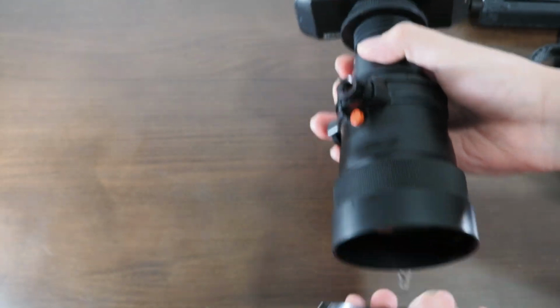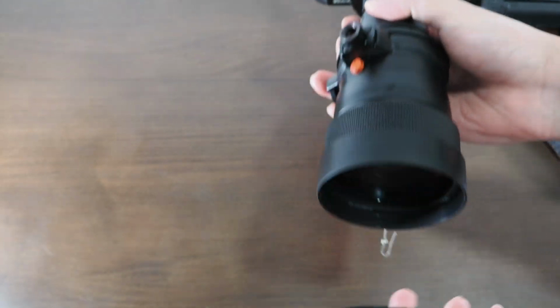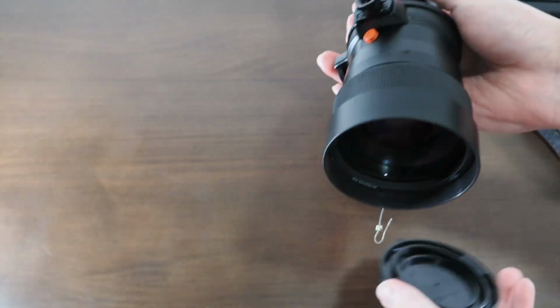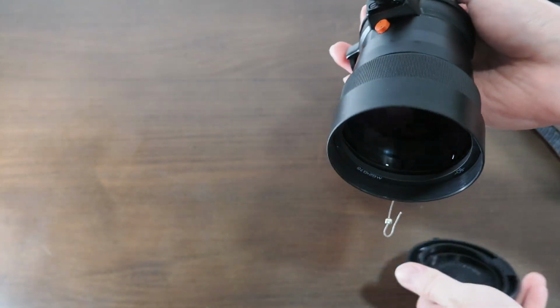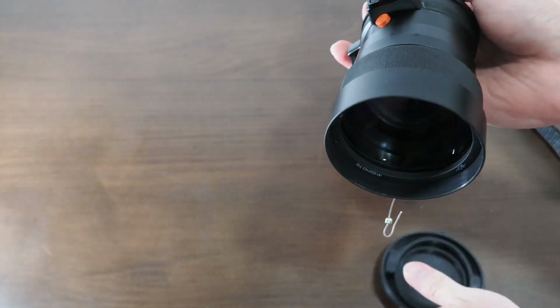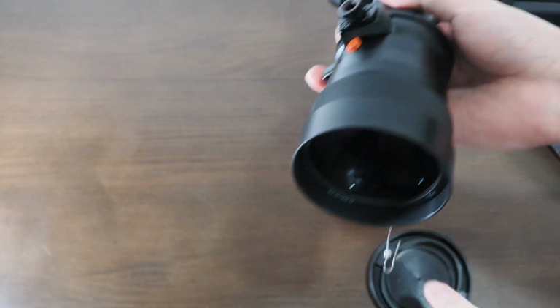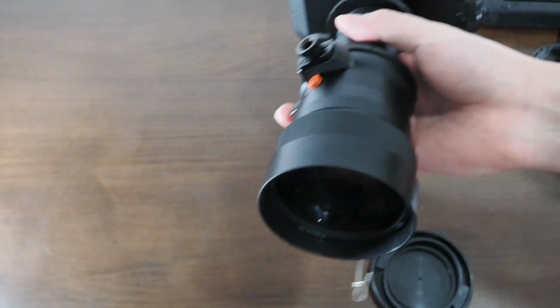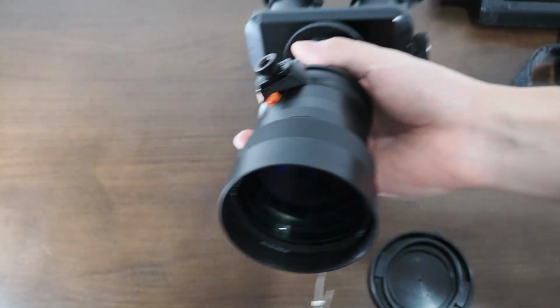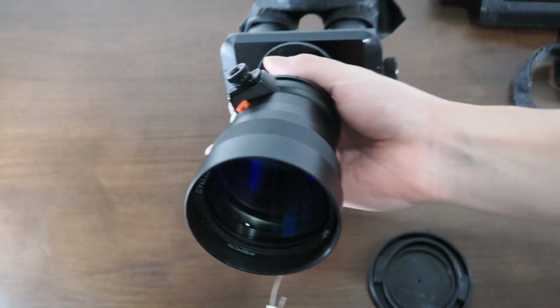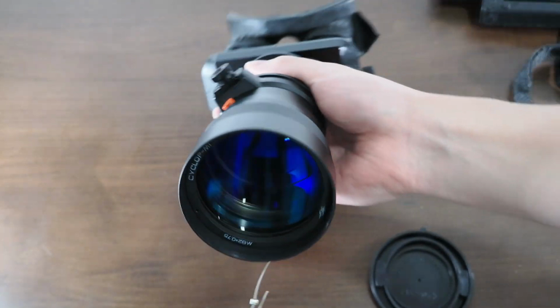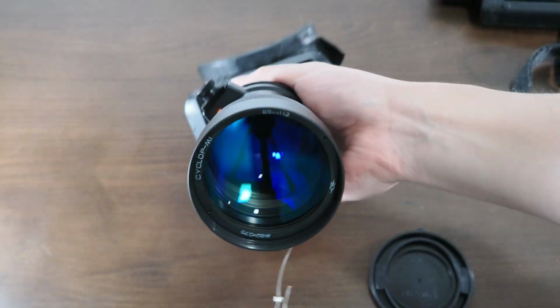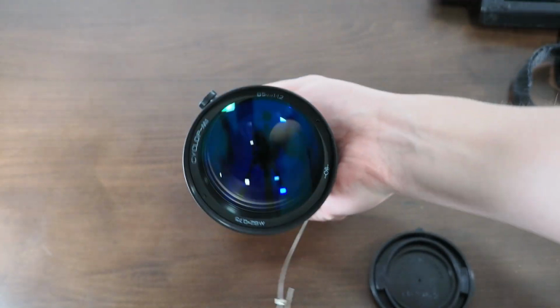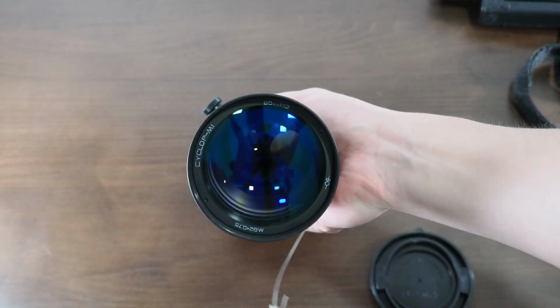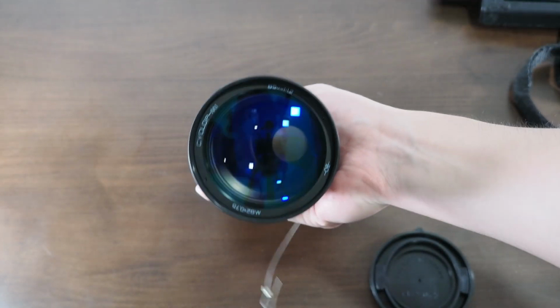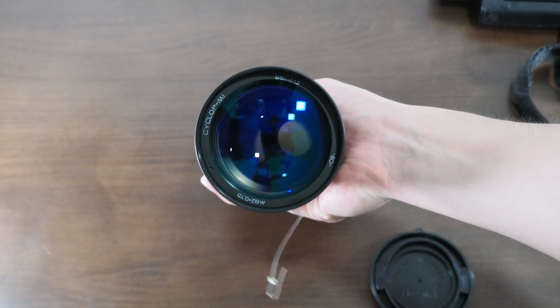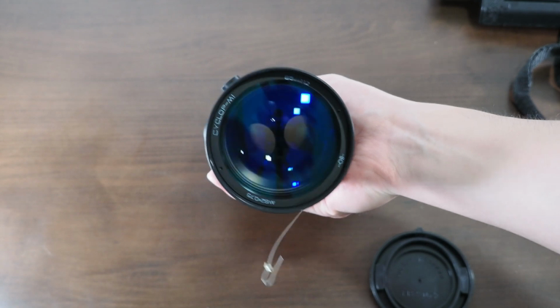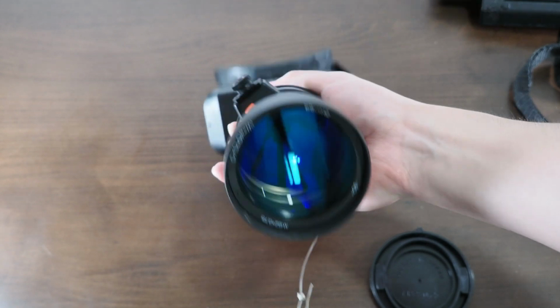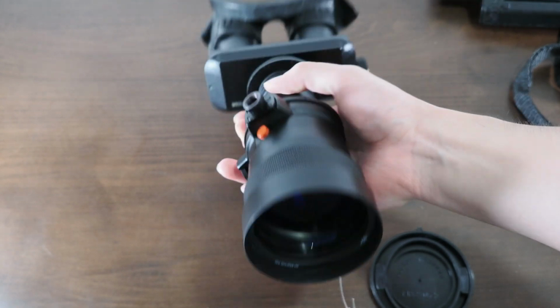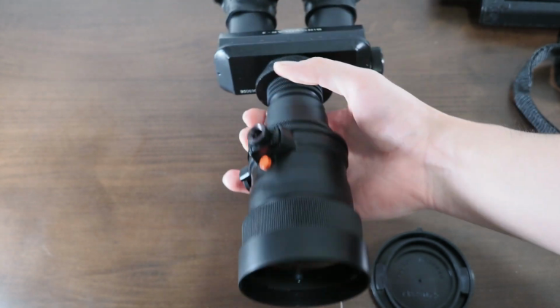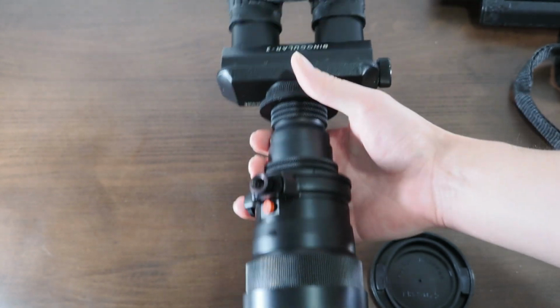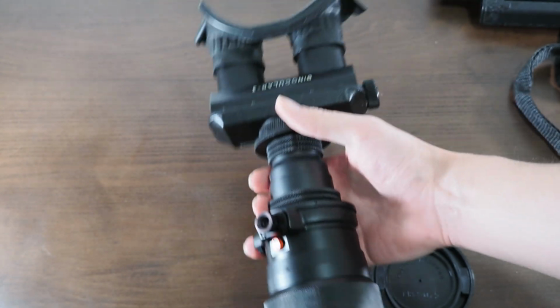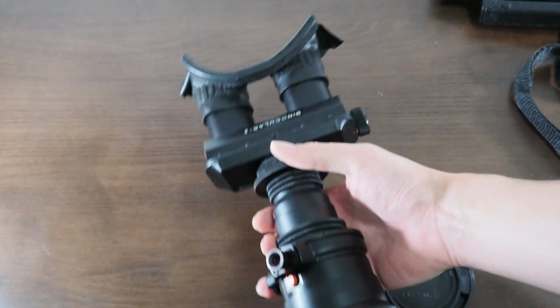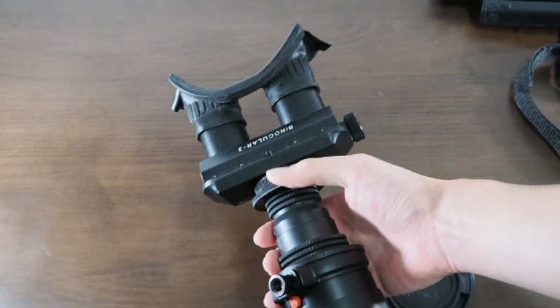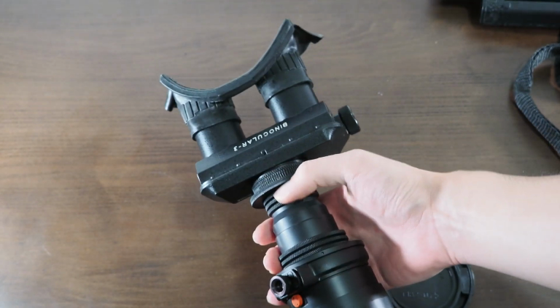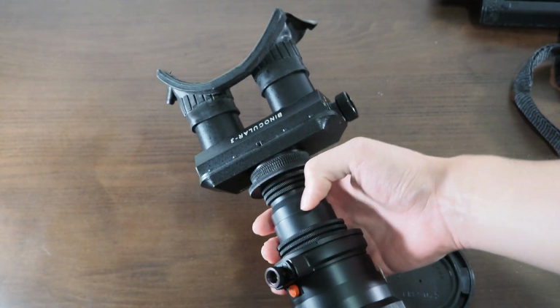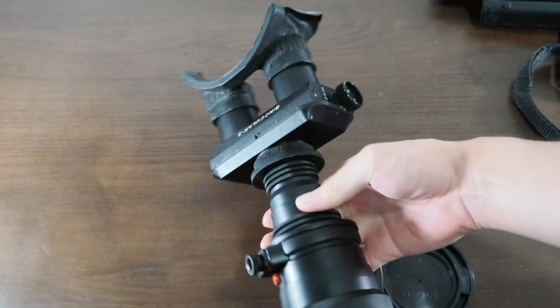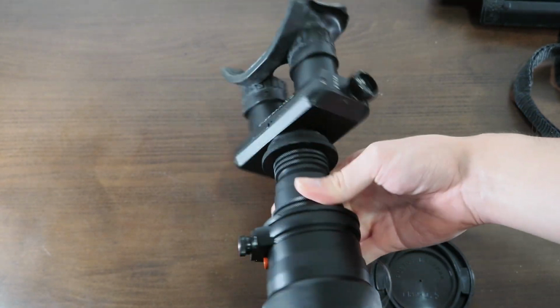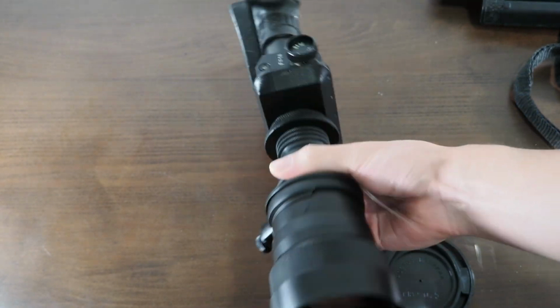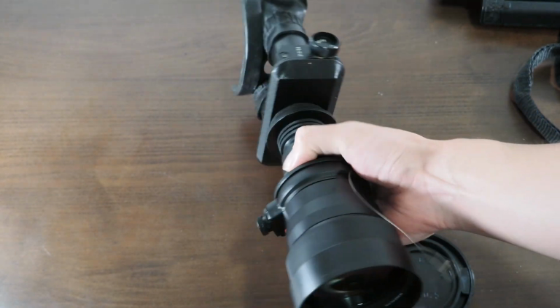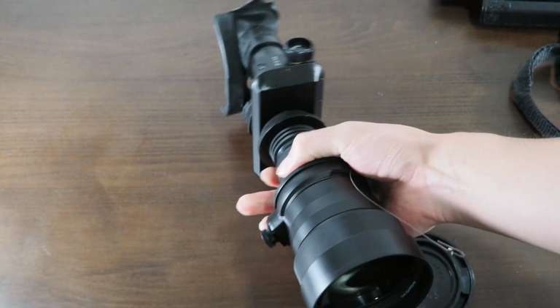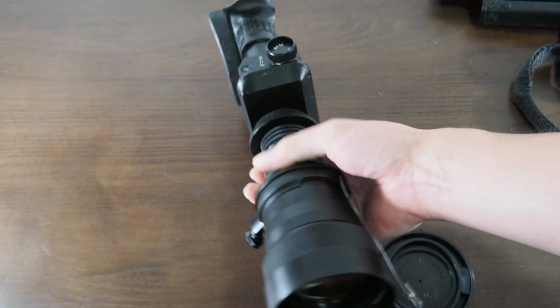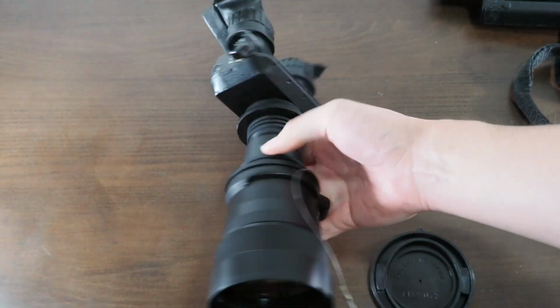To get a clear and sharp image through the converted daytime optics, simply focus the objective lens.